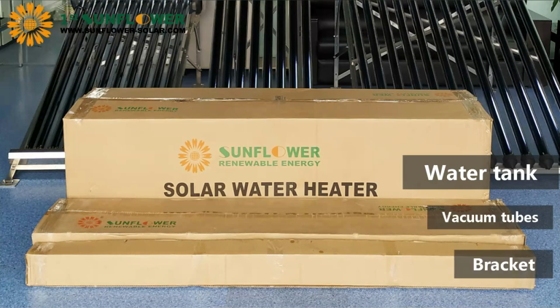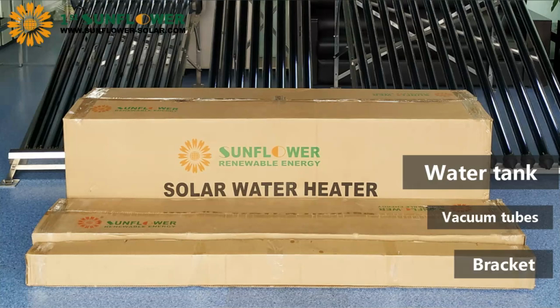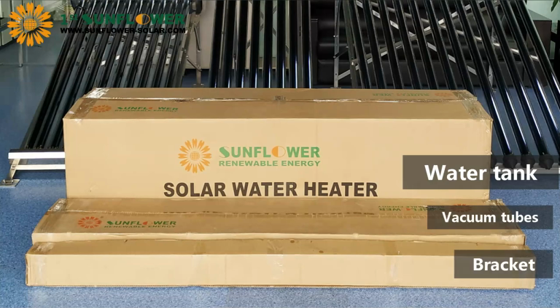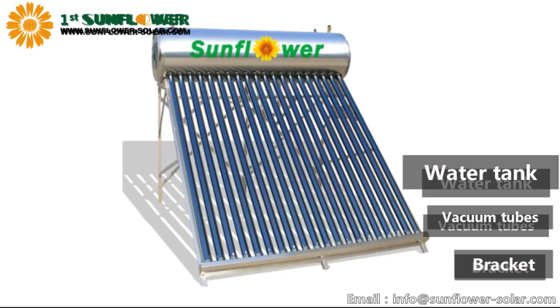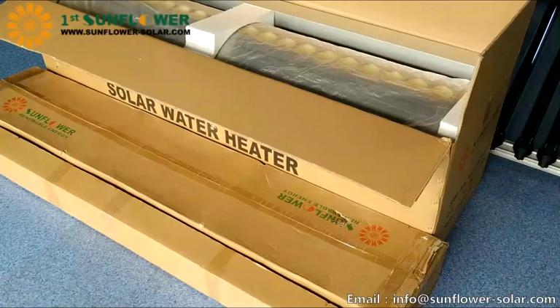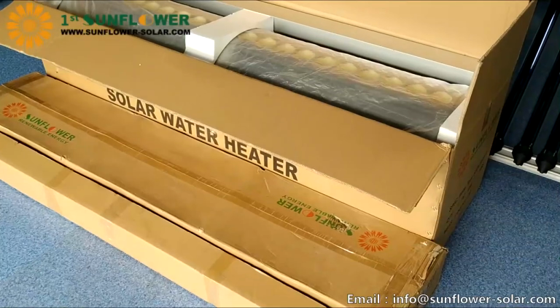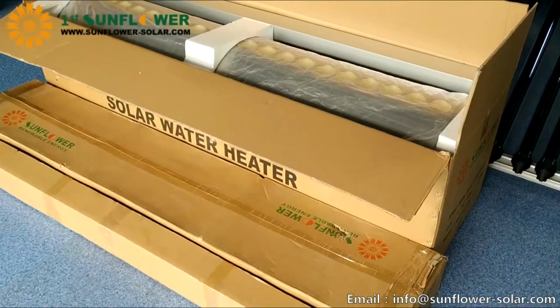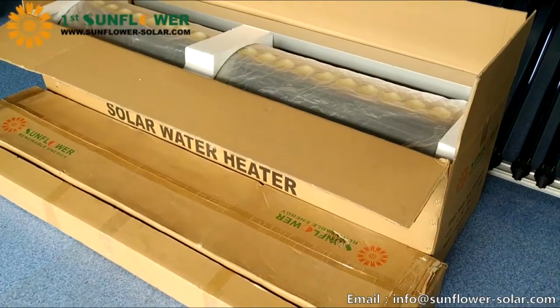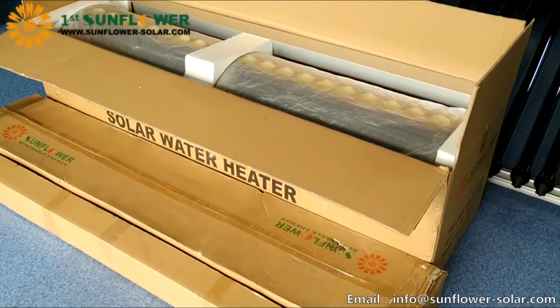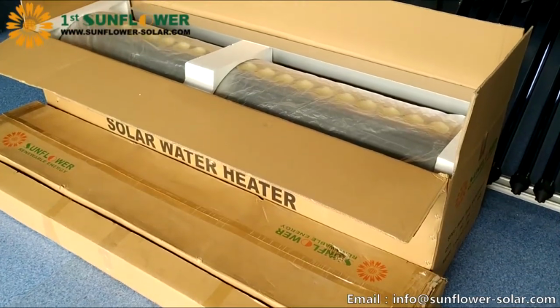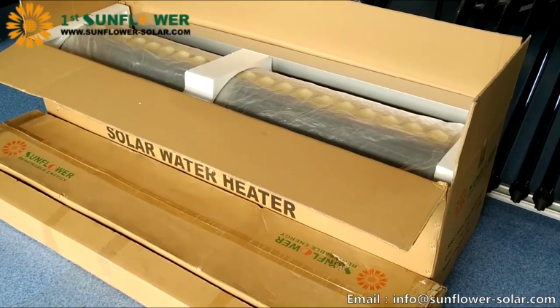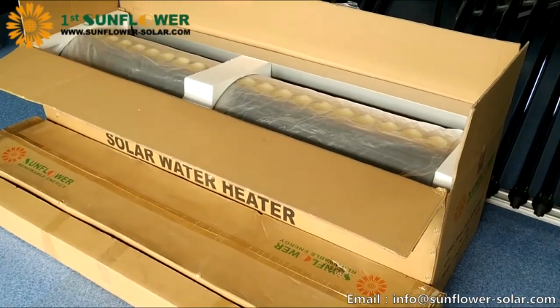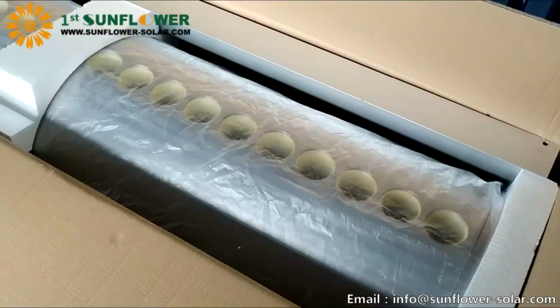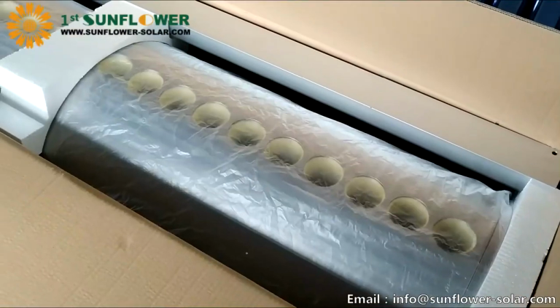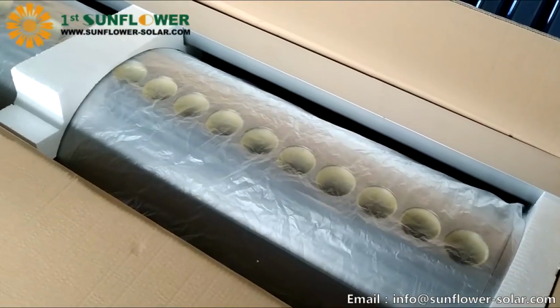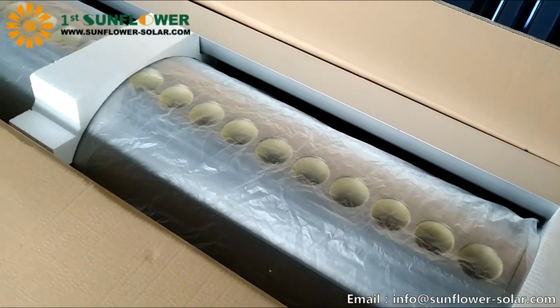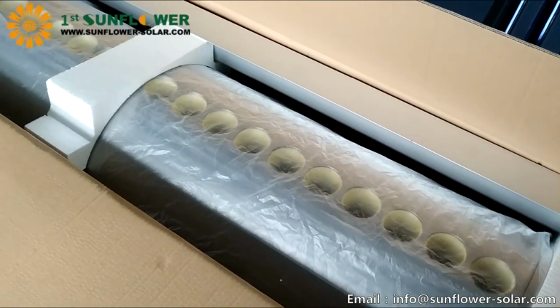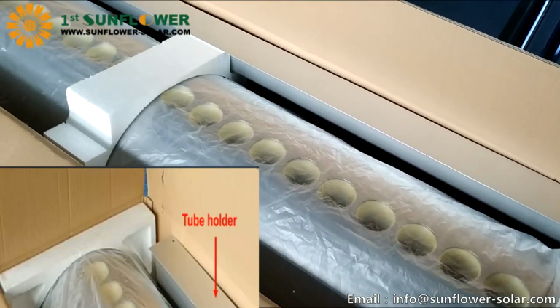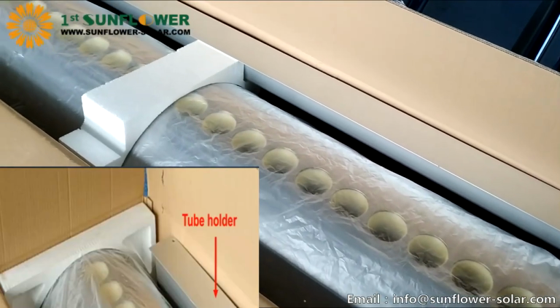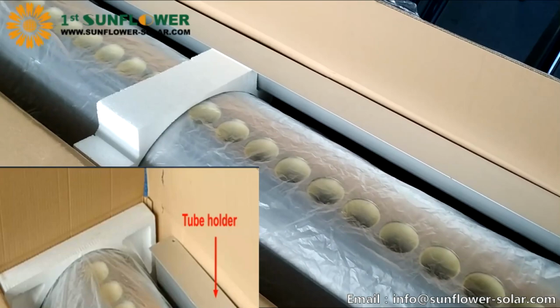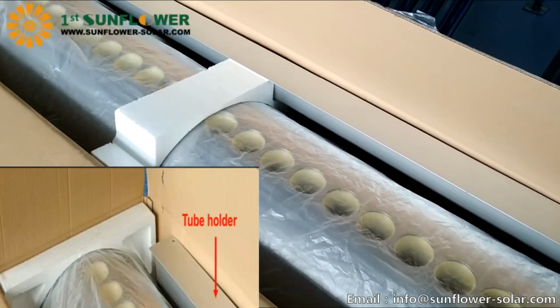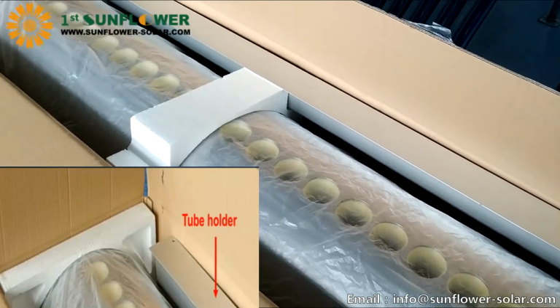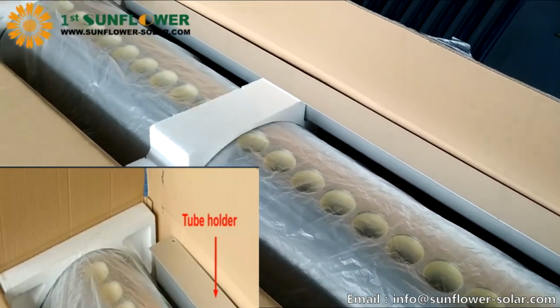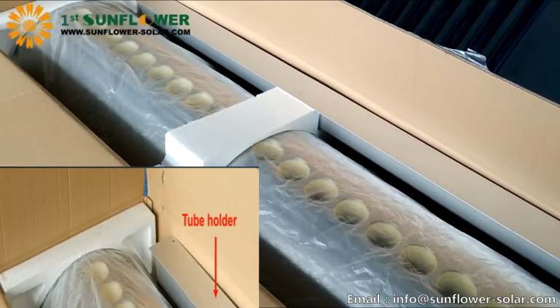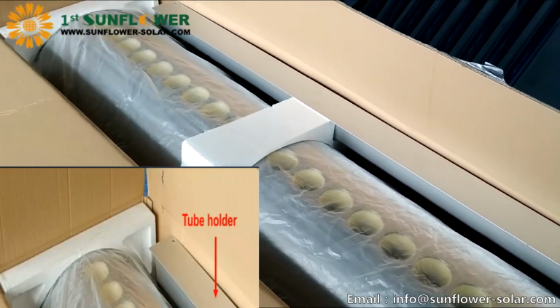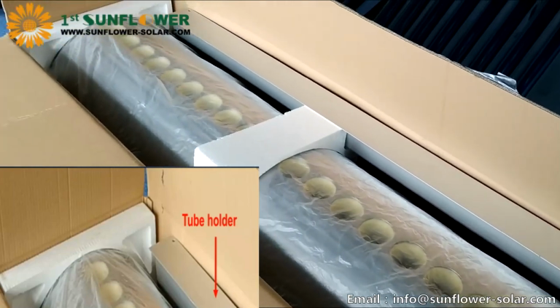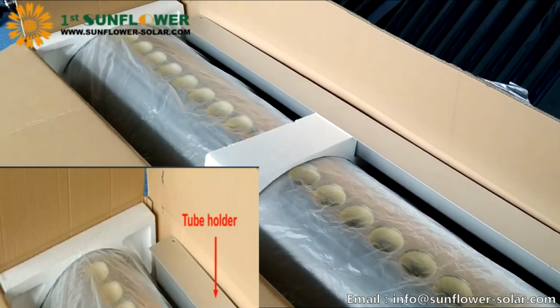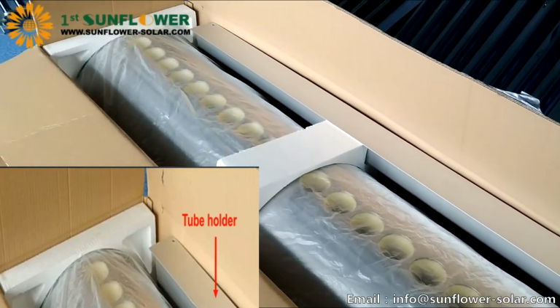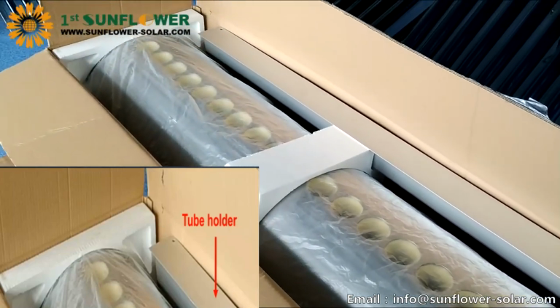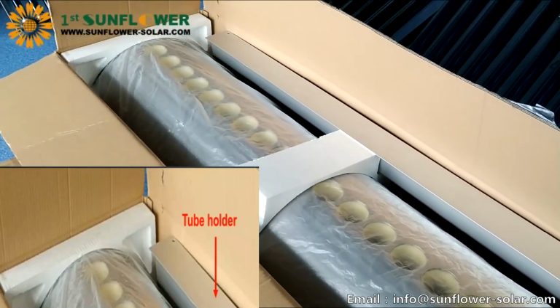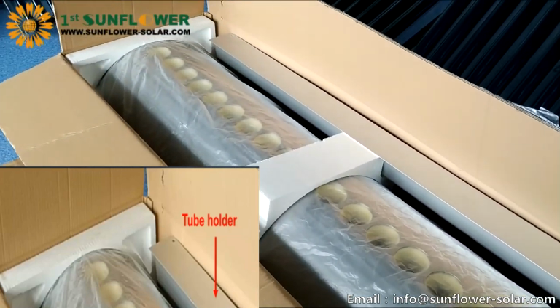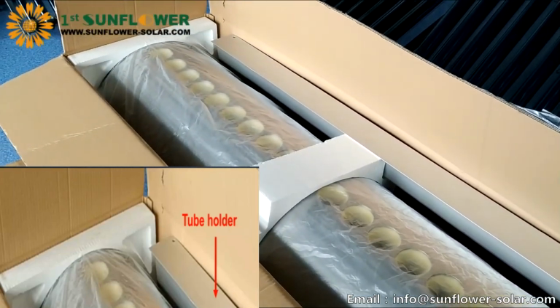First, we open the tank package, which contains the heat storage tank and the tube holder.